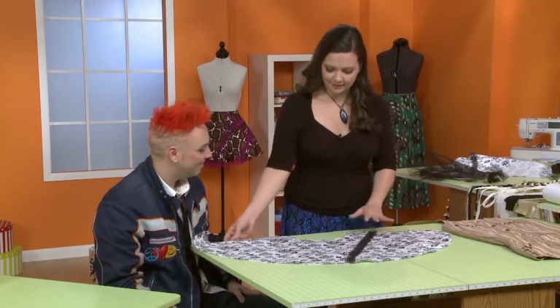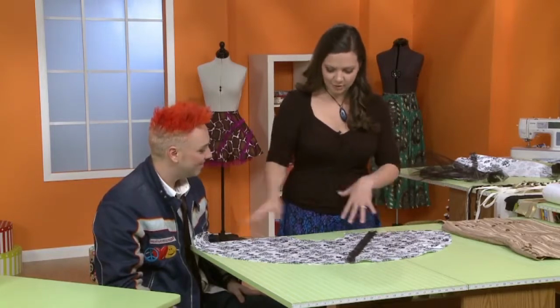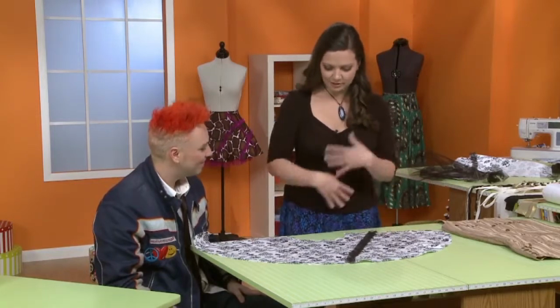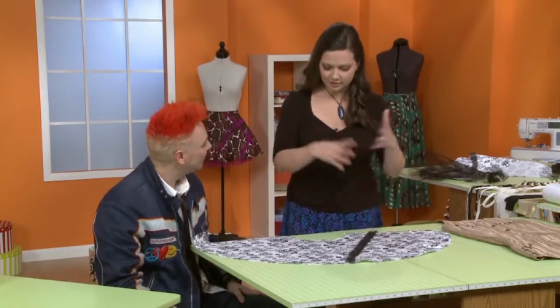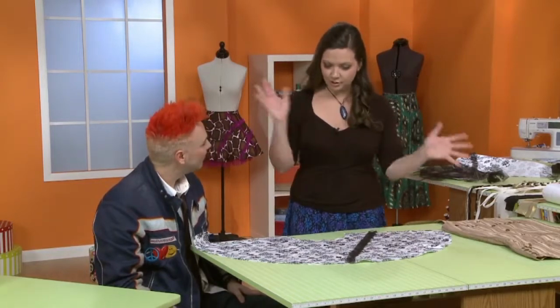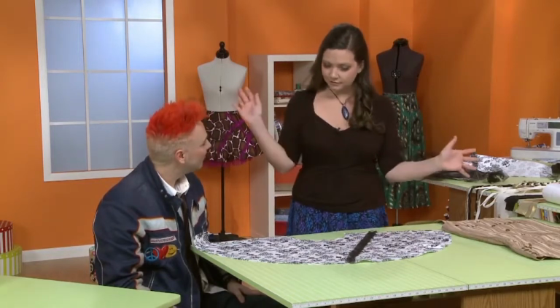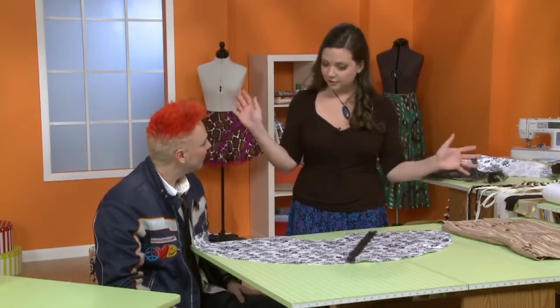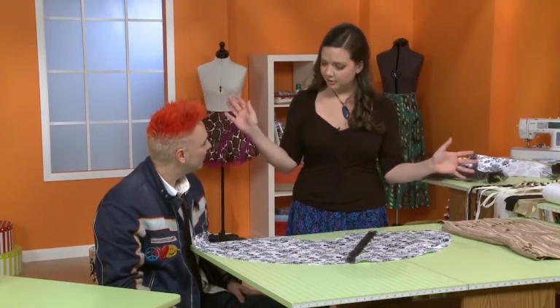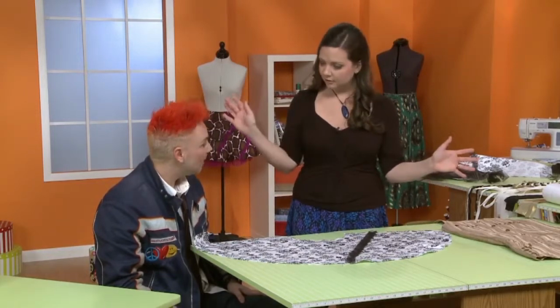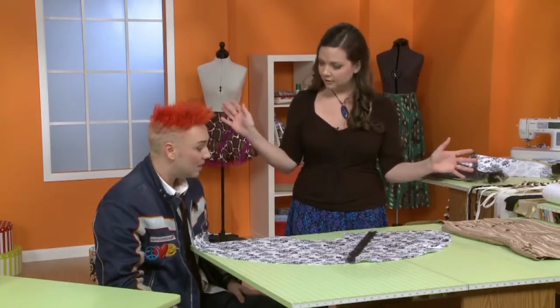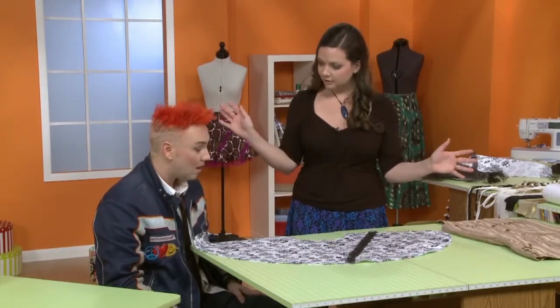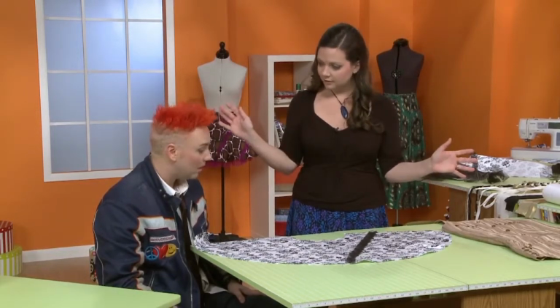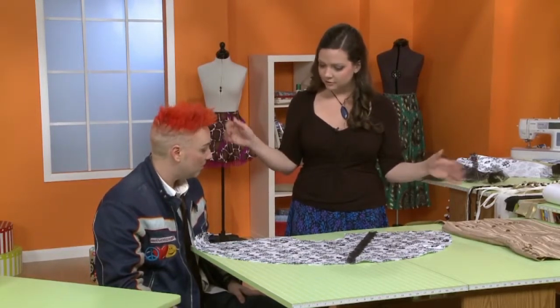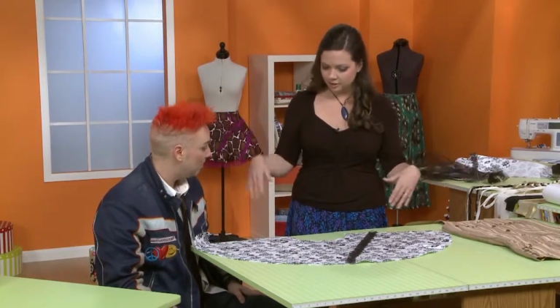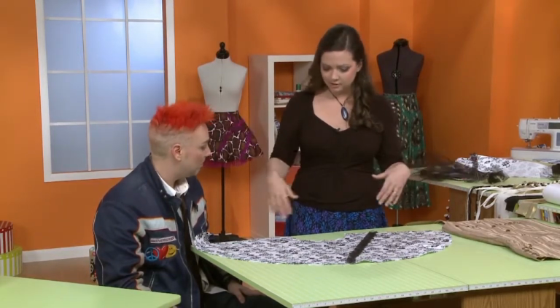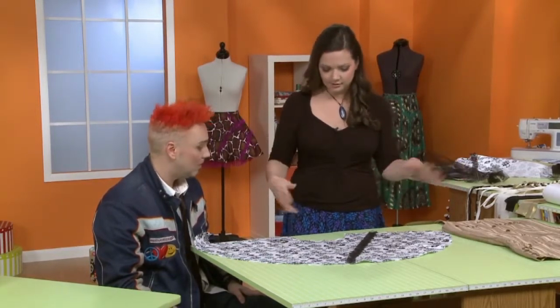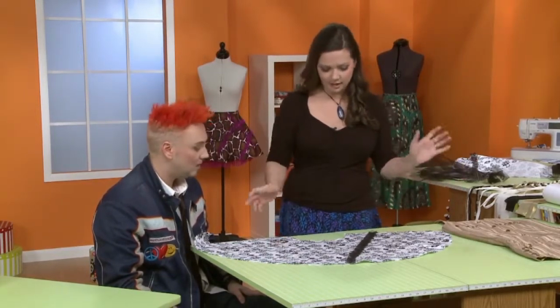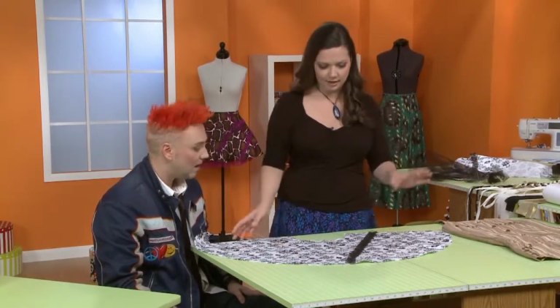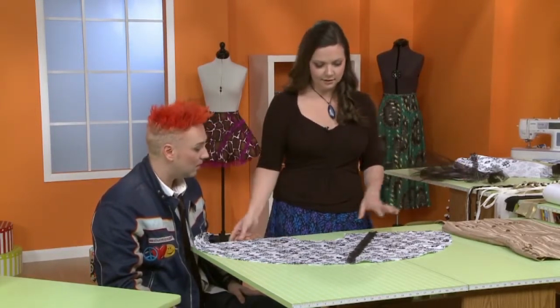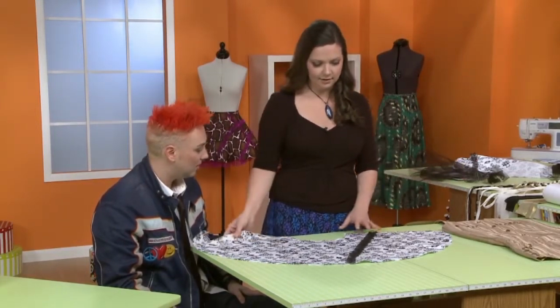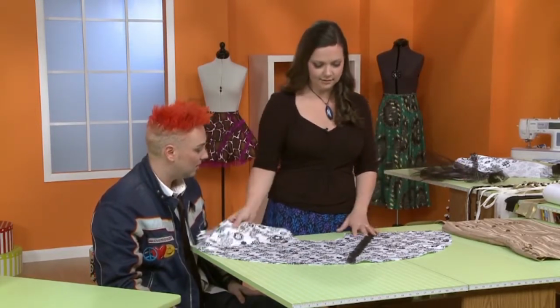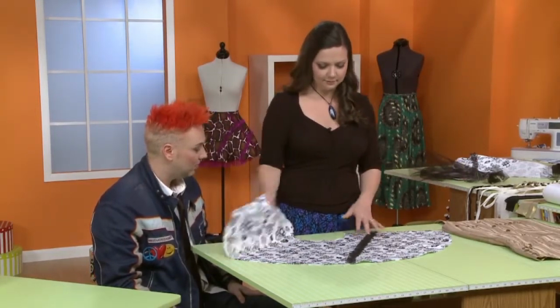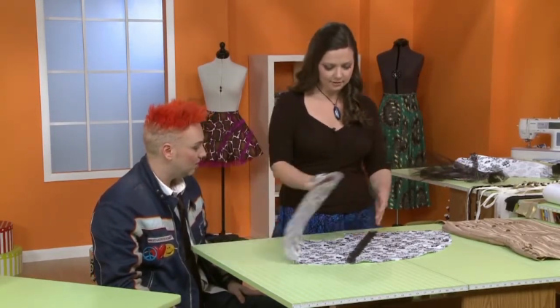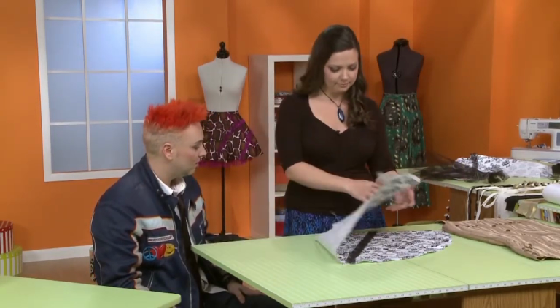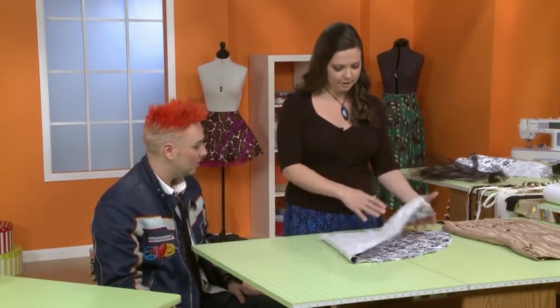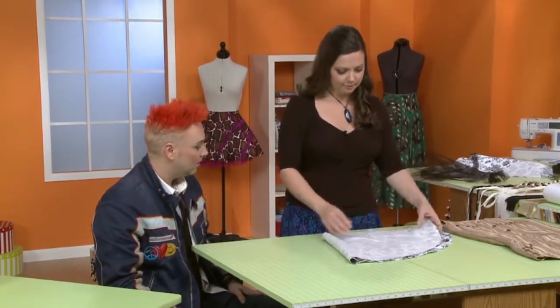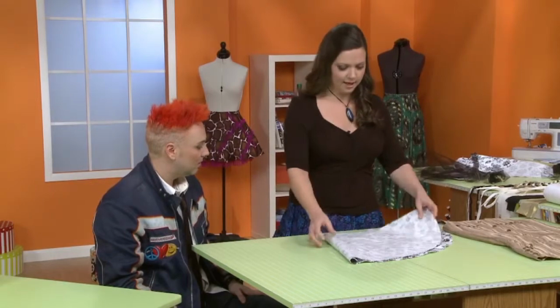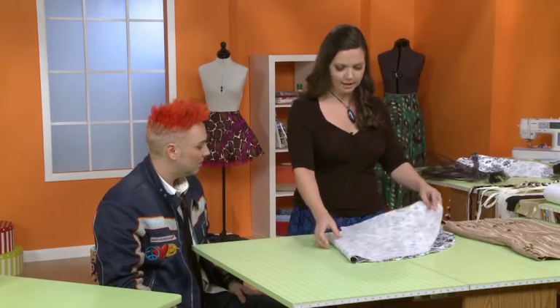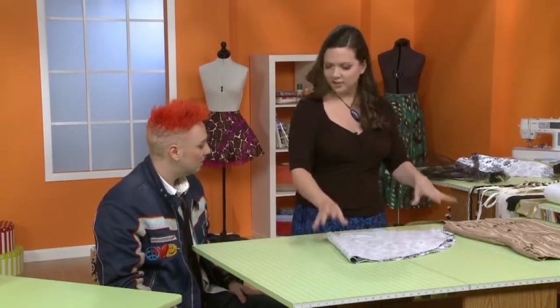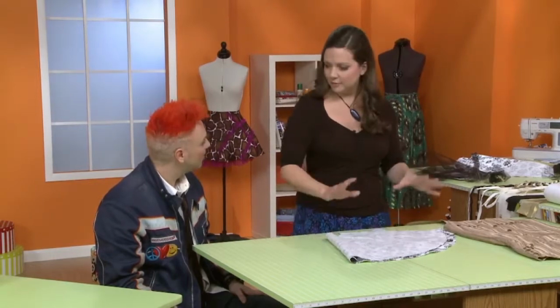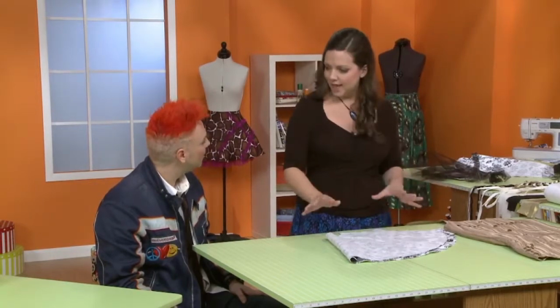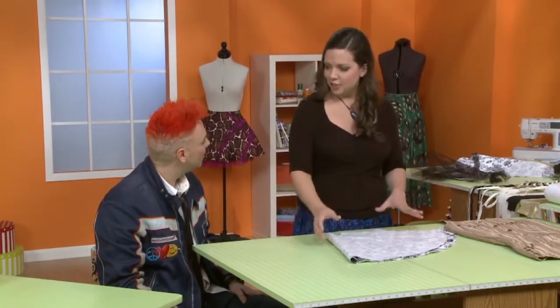You would just construct the skirt according to the instructions. Exactly — and you have something super cute and a little bit edgy.